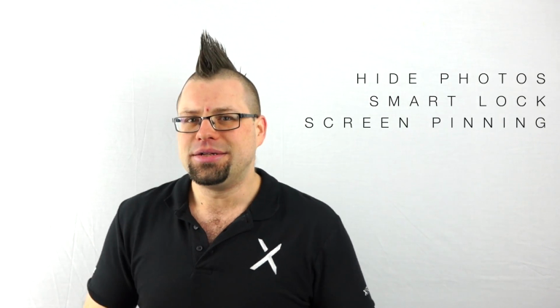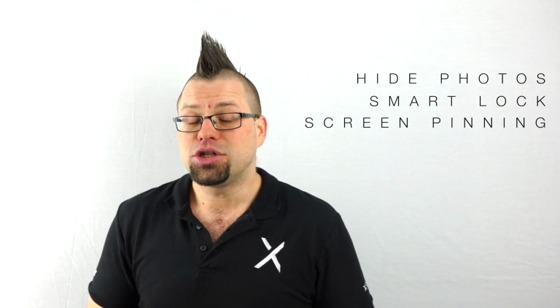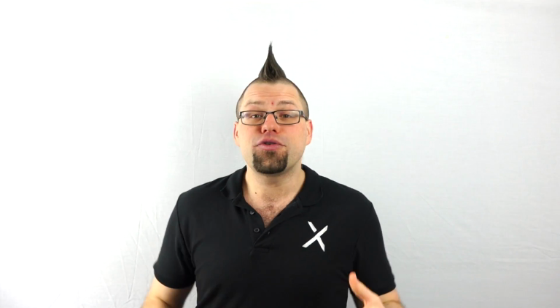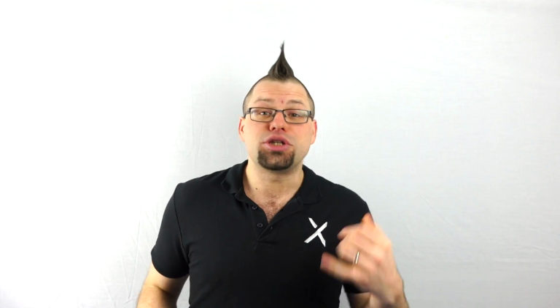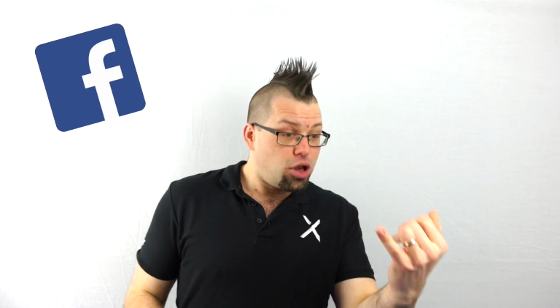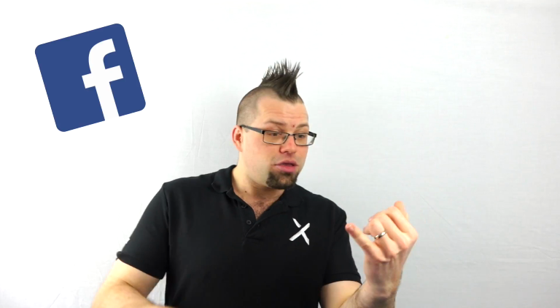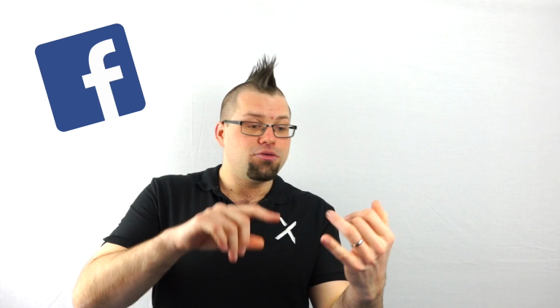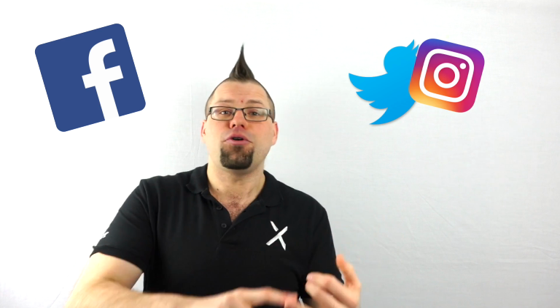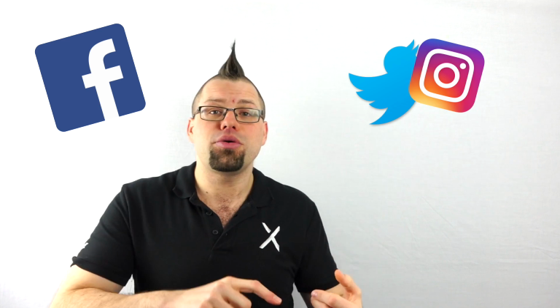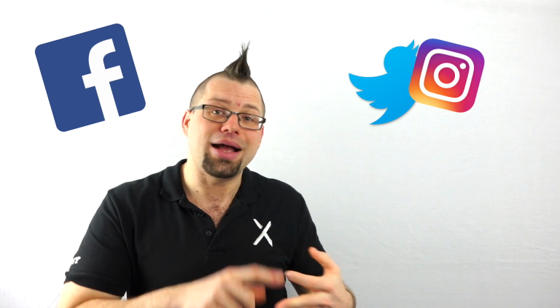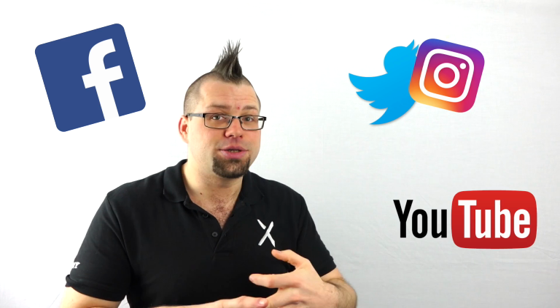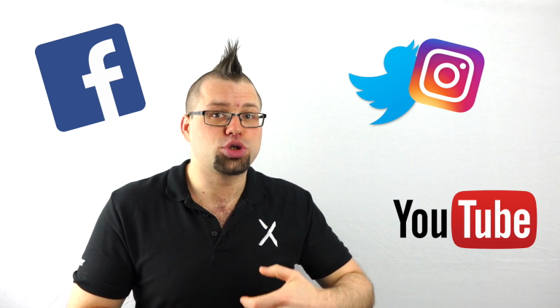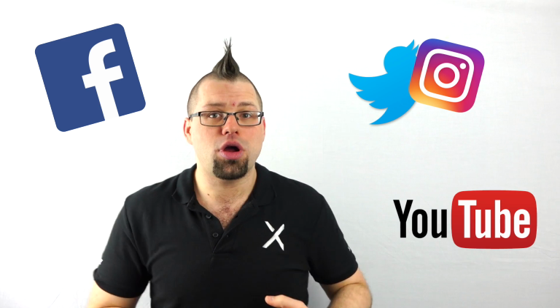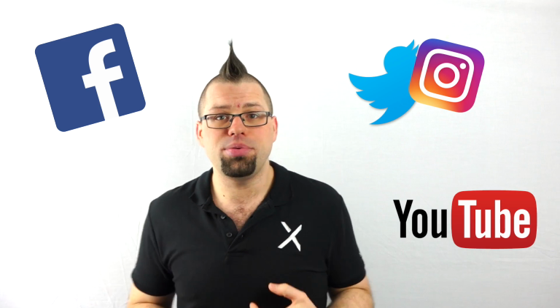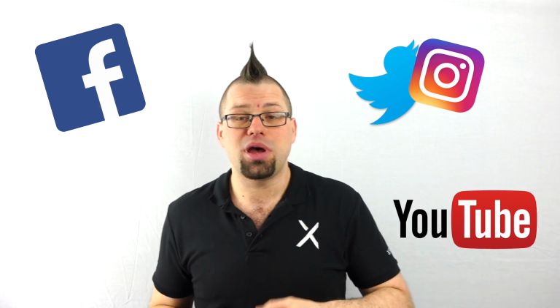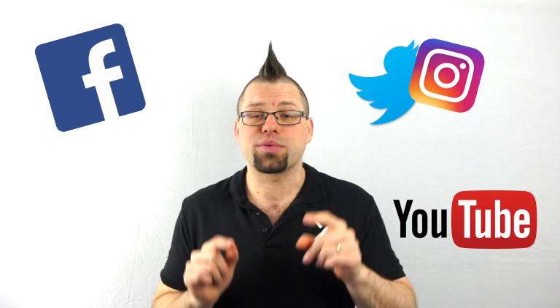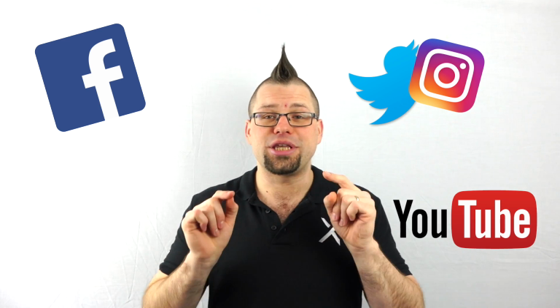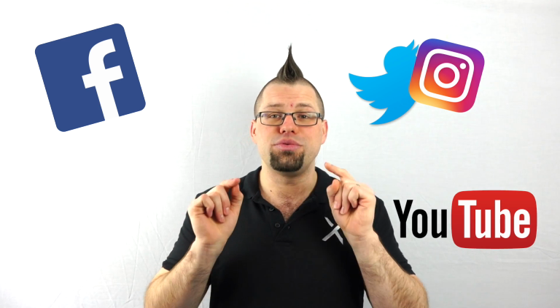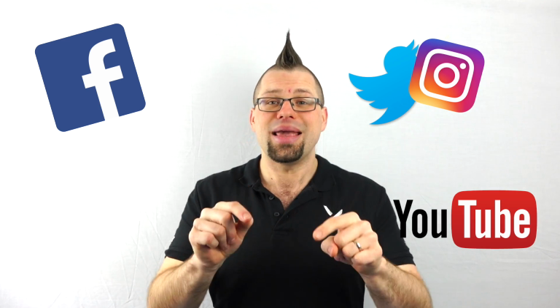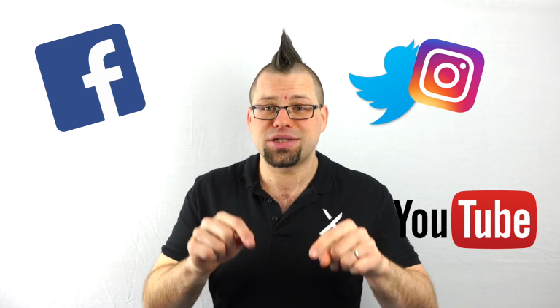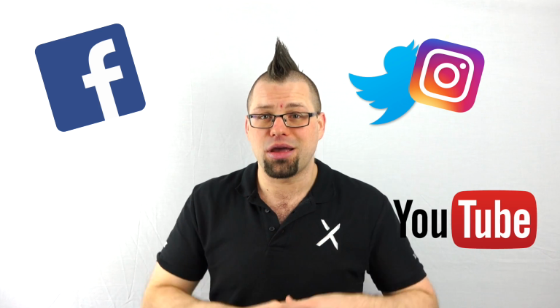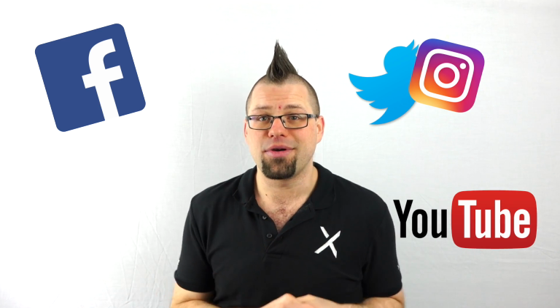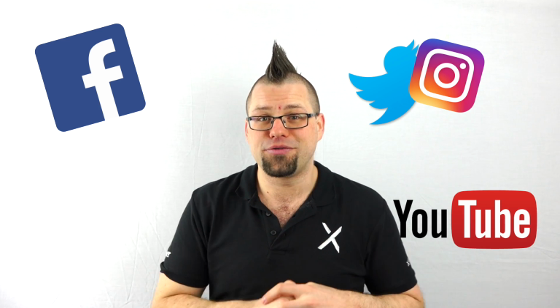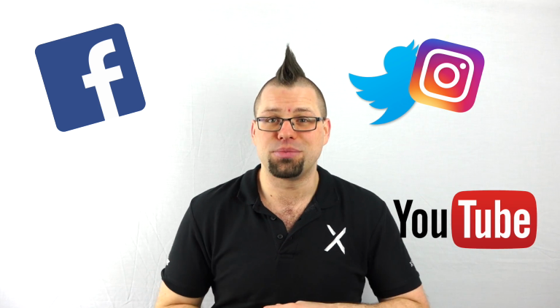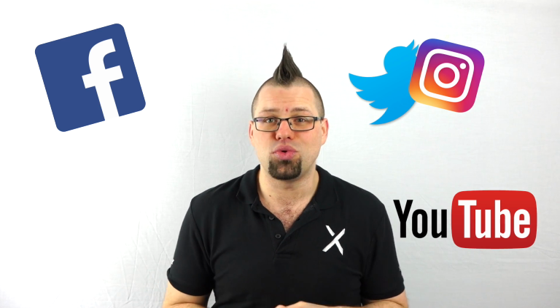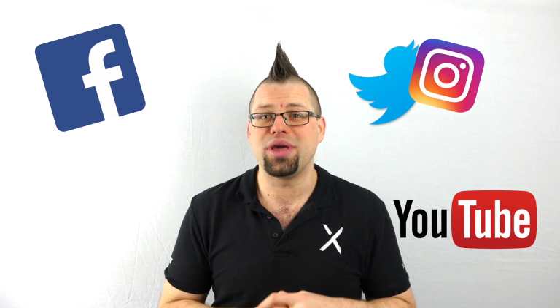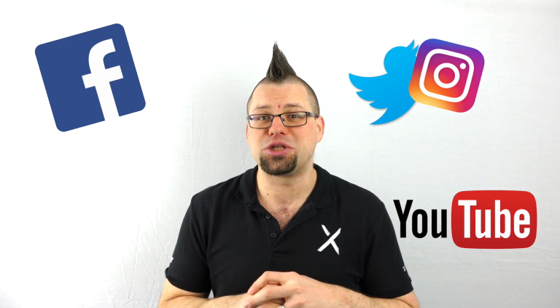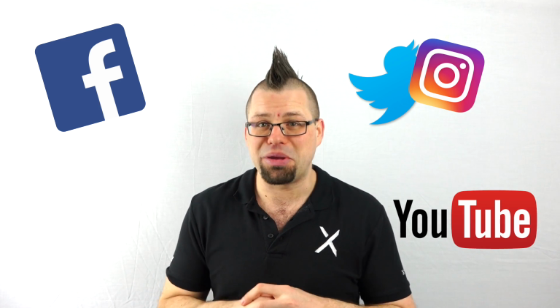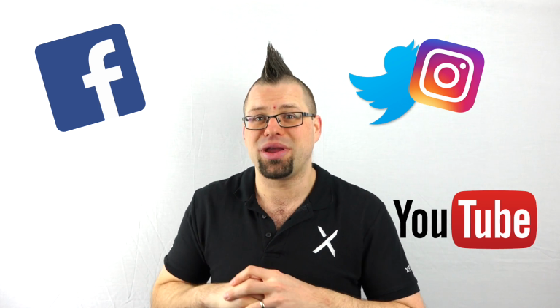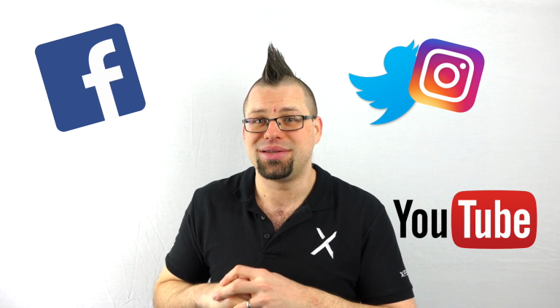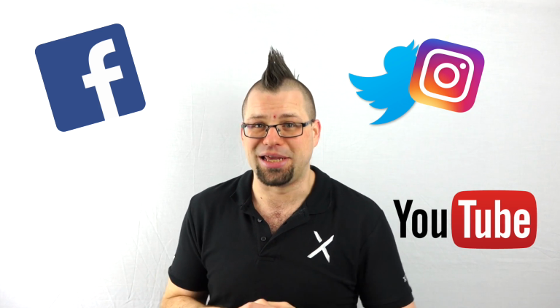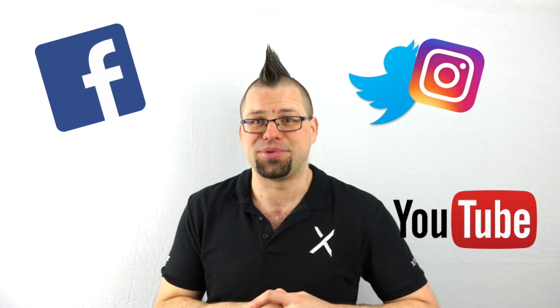Don't forget to like, follow, and subscribe, and I'll see you next time for some more Xperia tips.